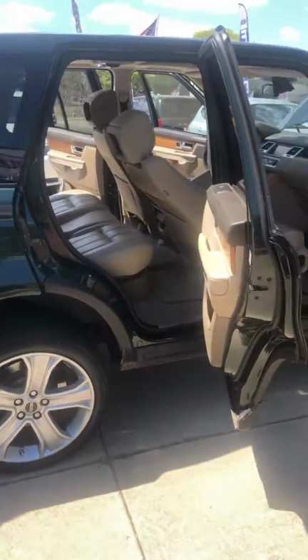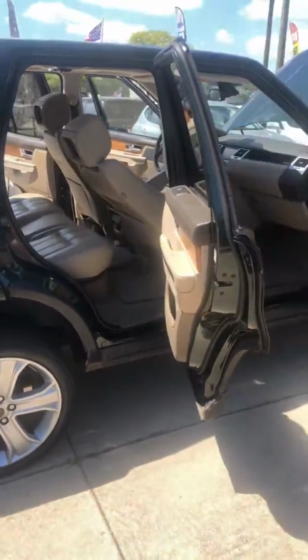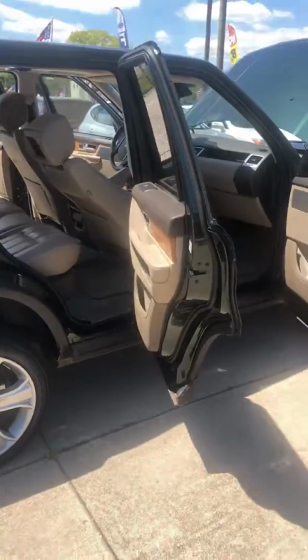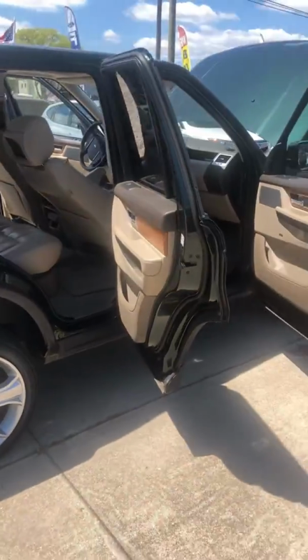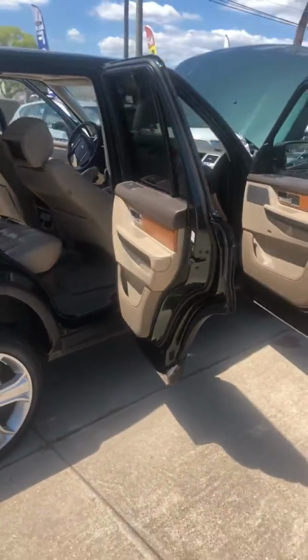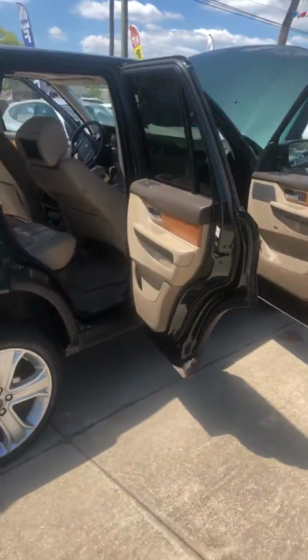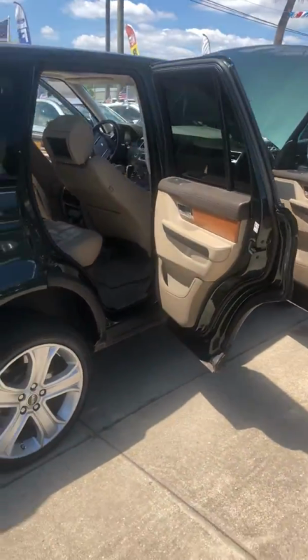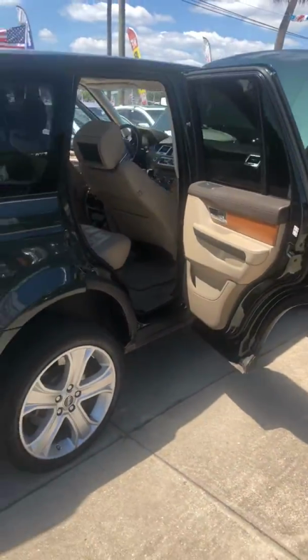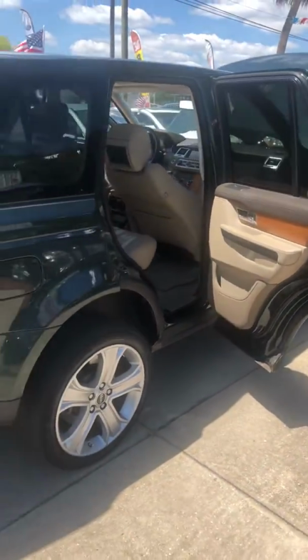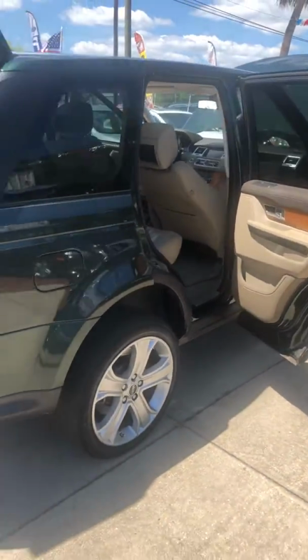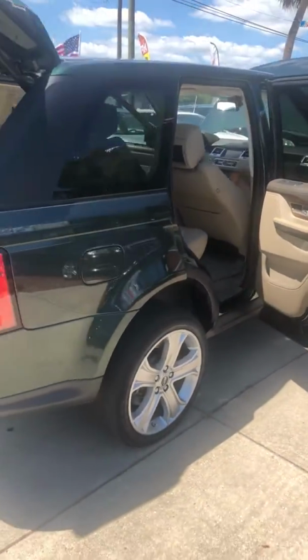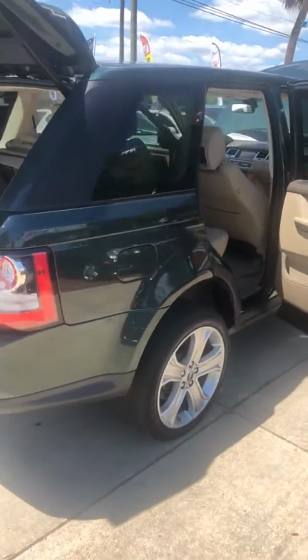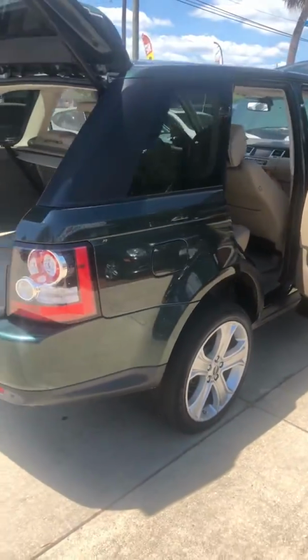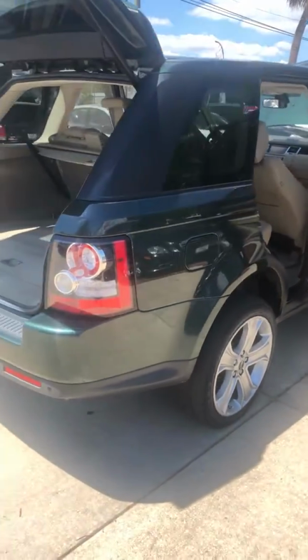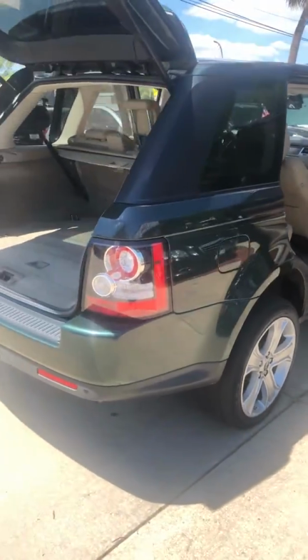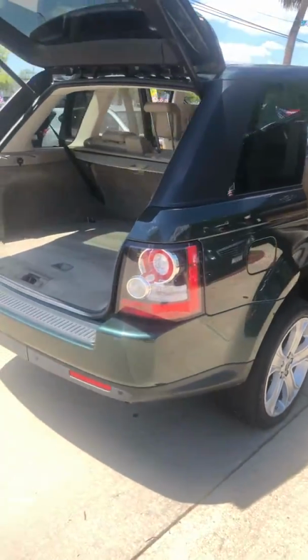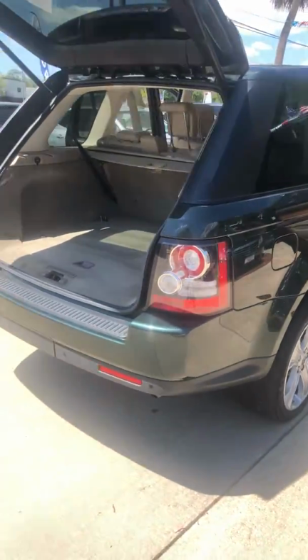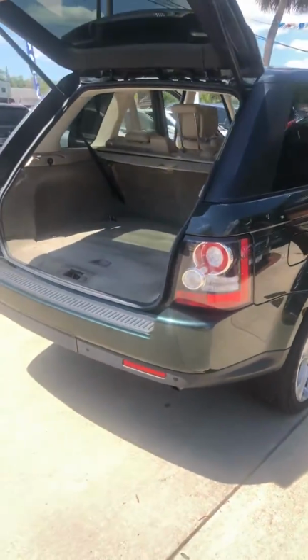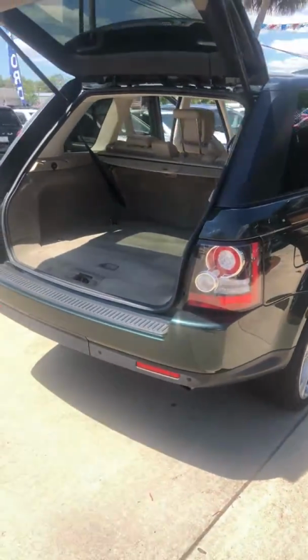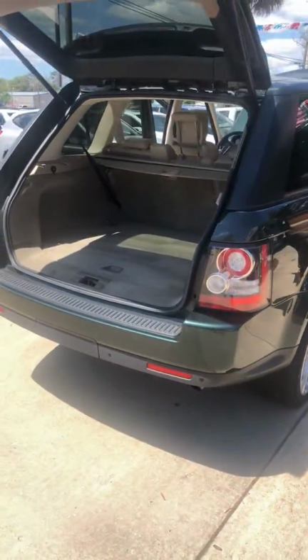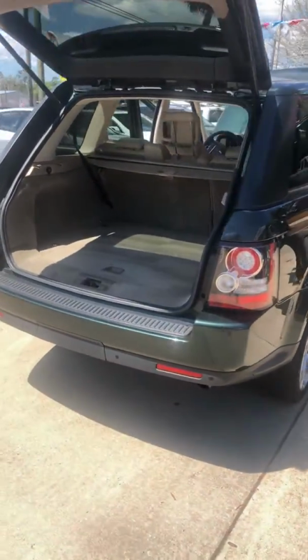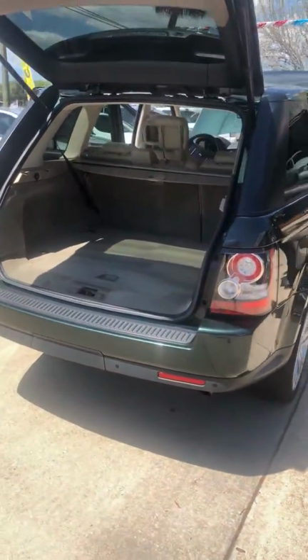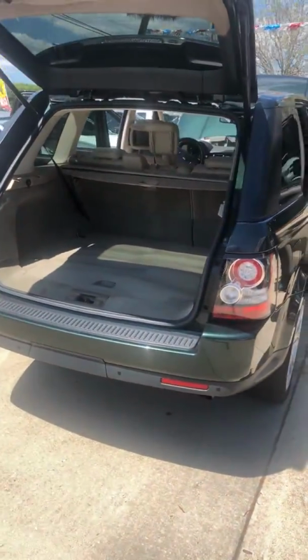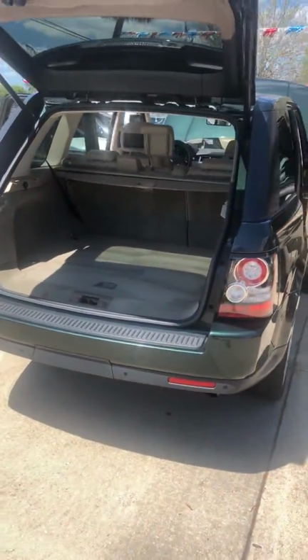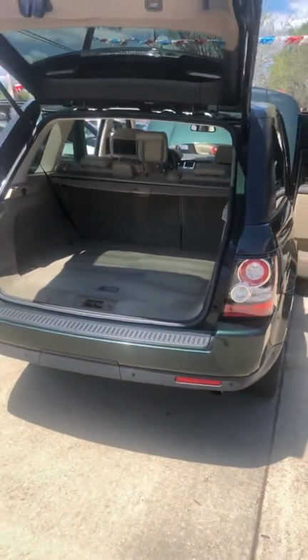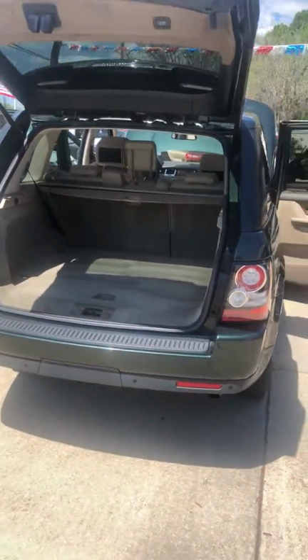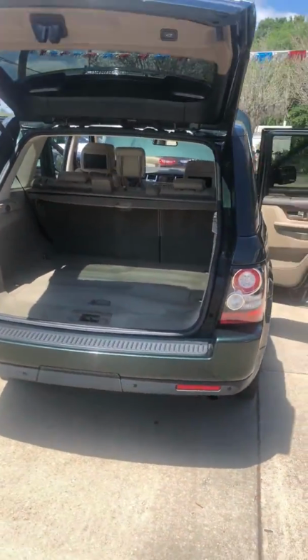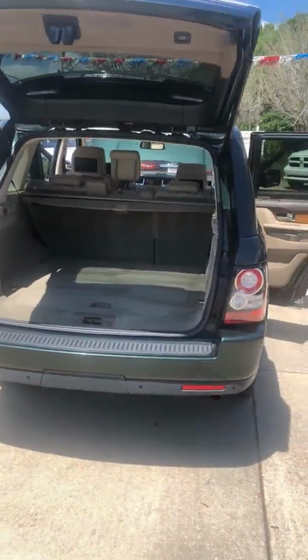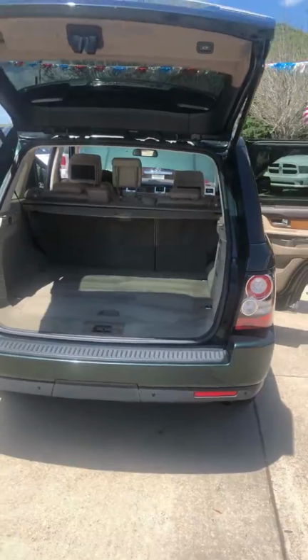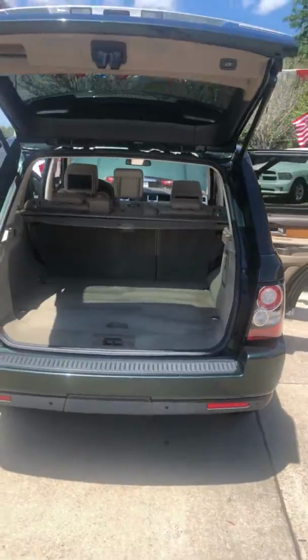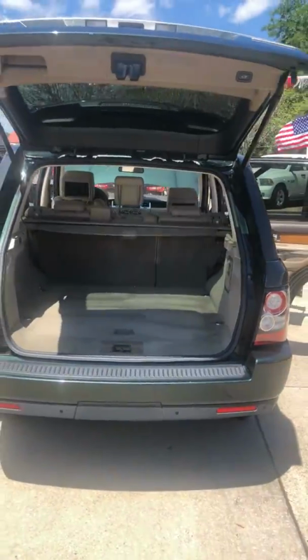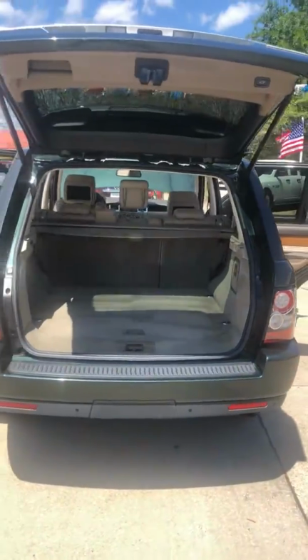Very clean ride. Has an automatic lift gate and plenty of storage.